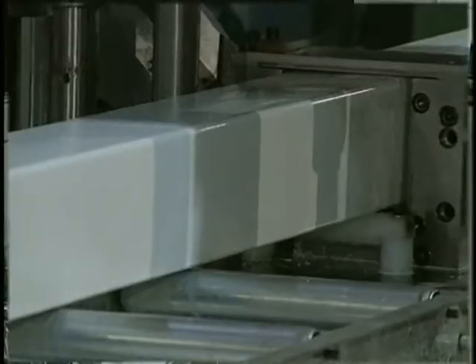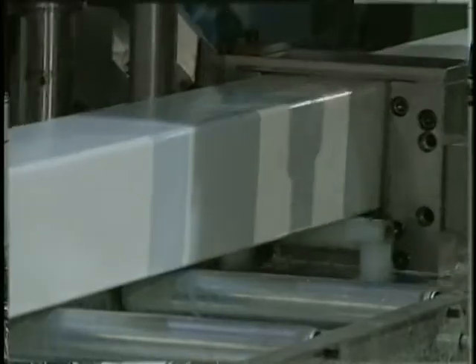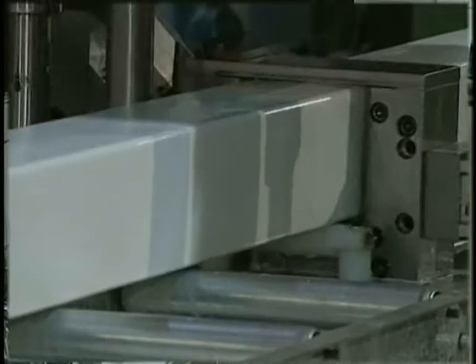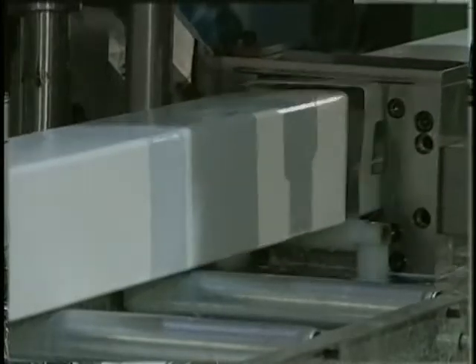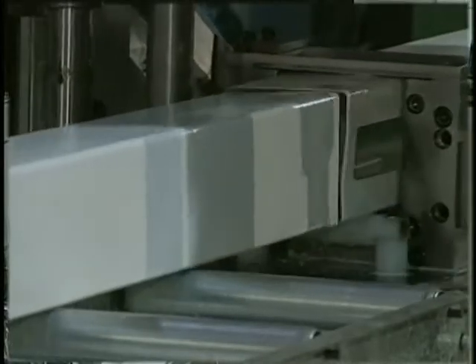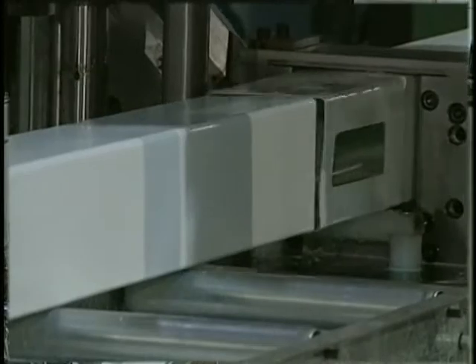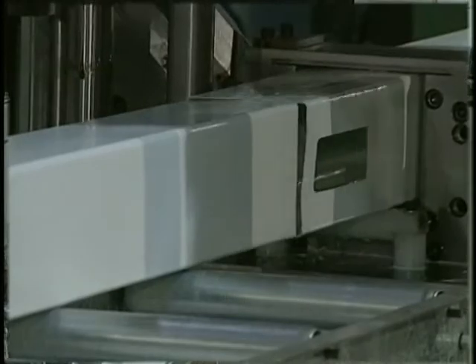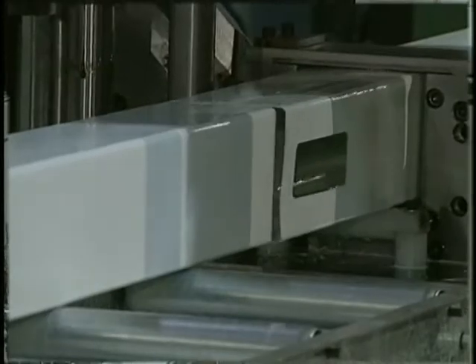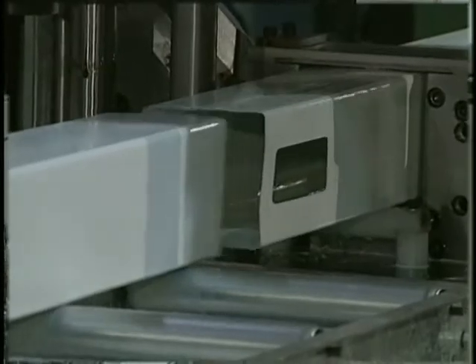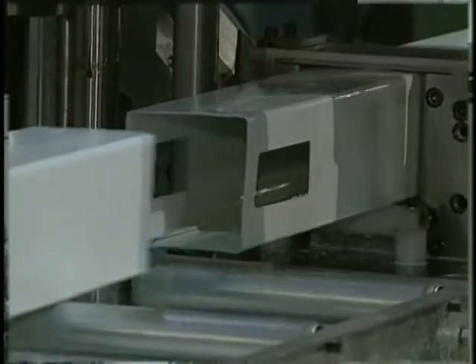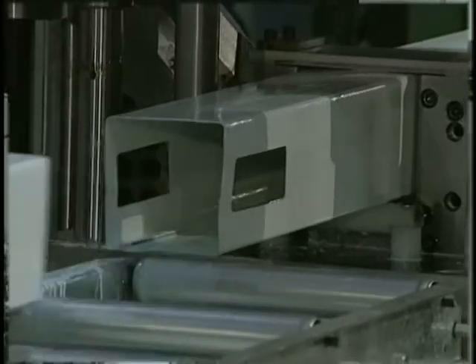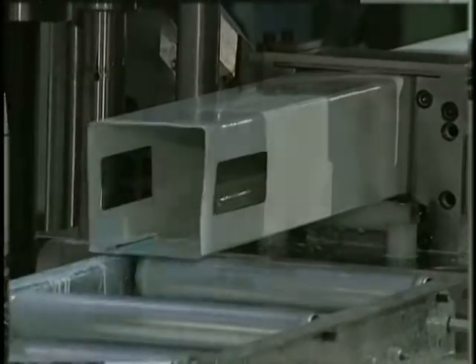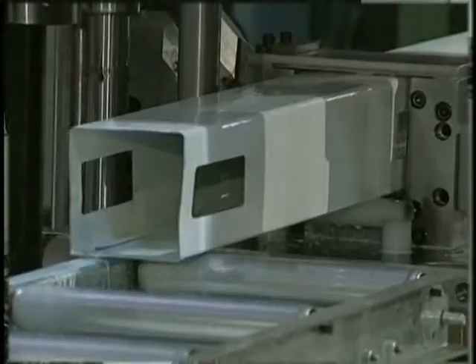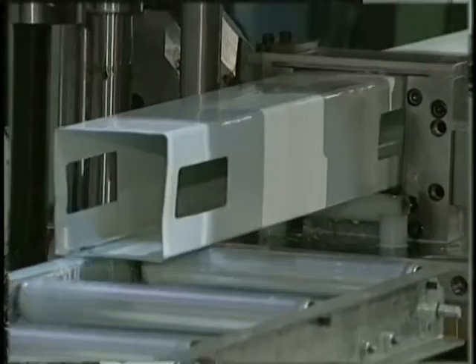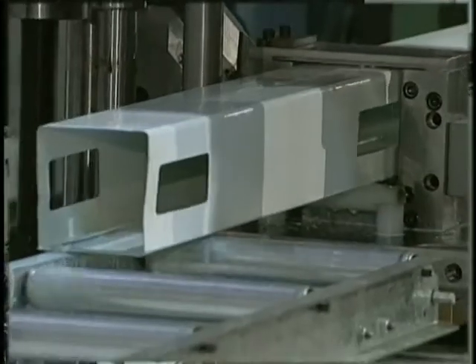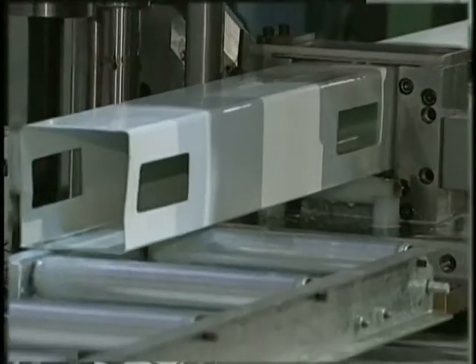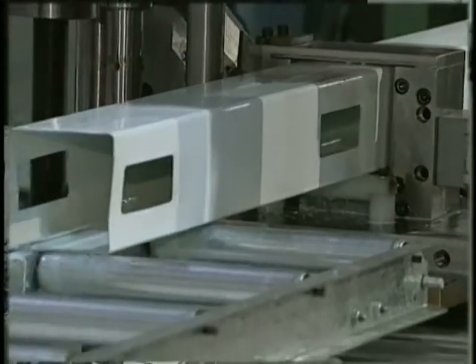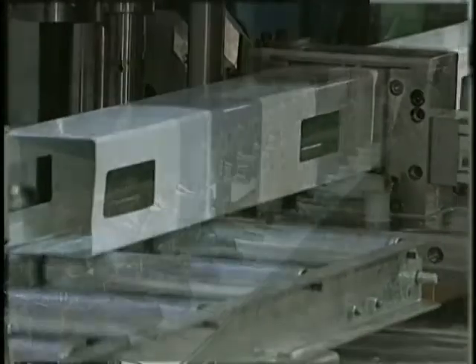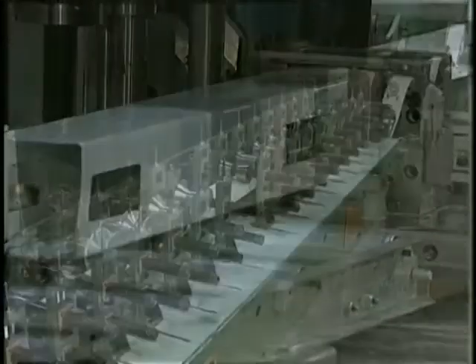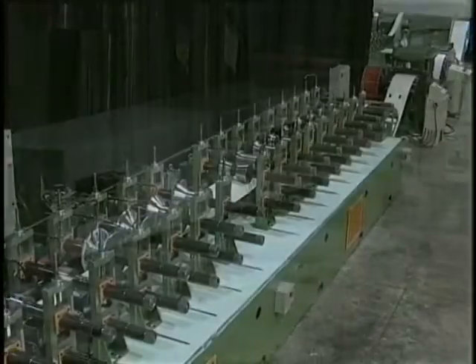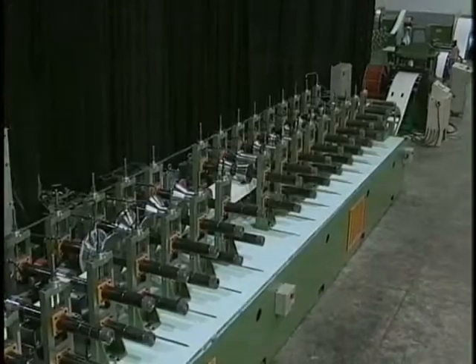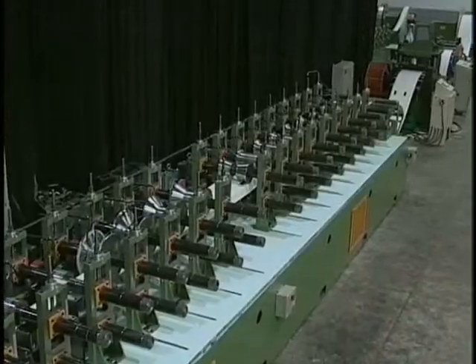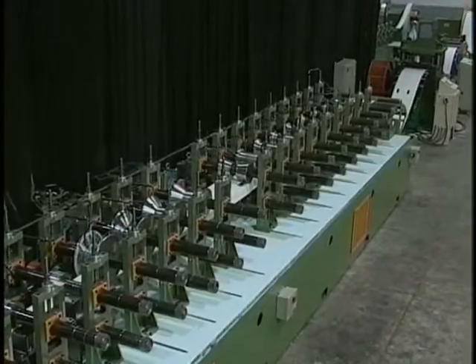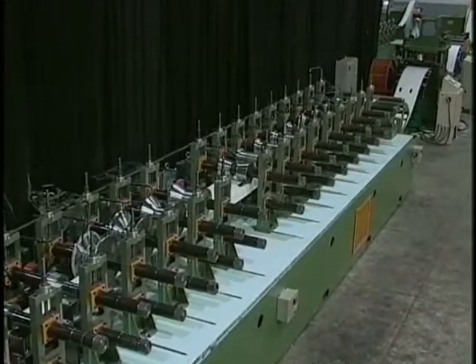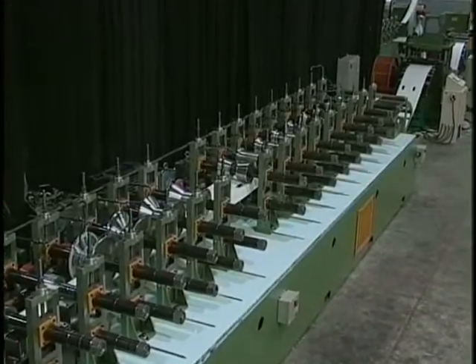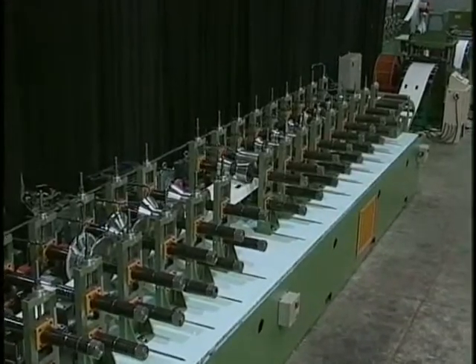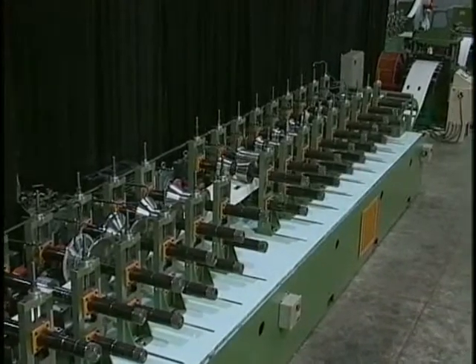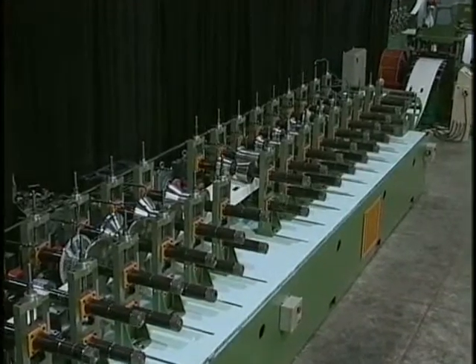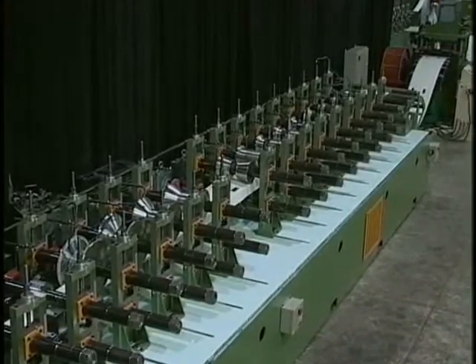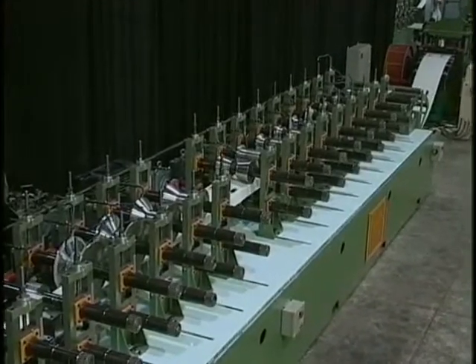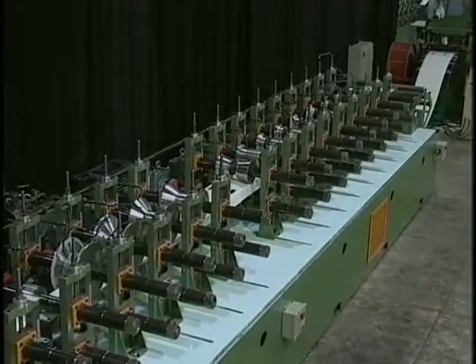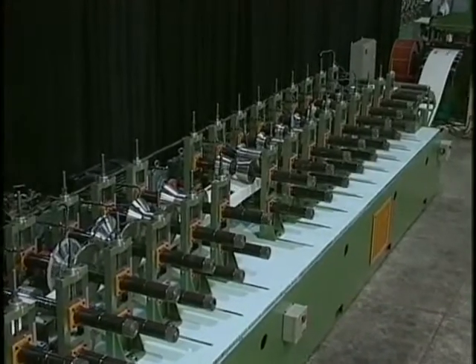Samco has the experience to supply your company with the finest in lock seam roll forming lines.